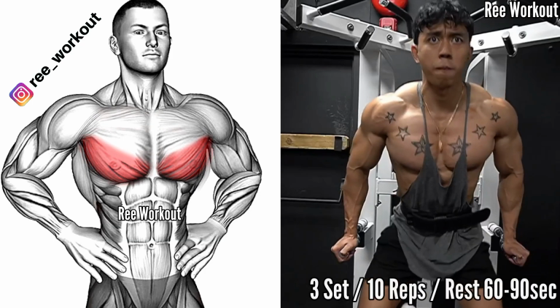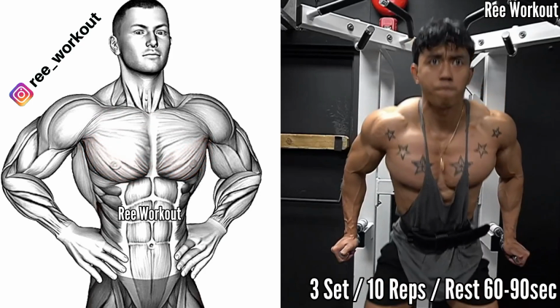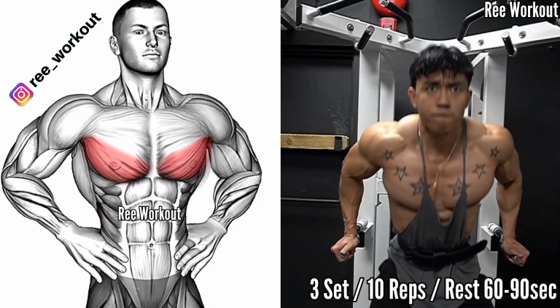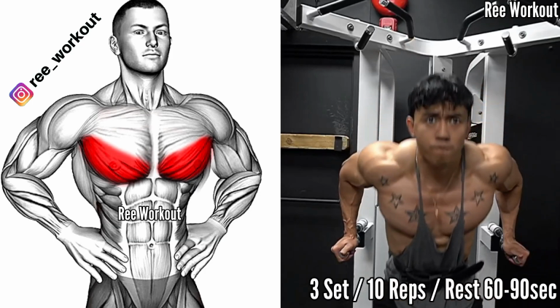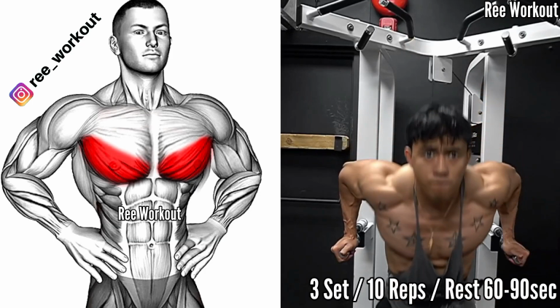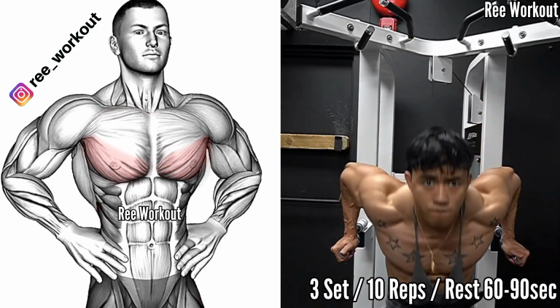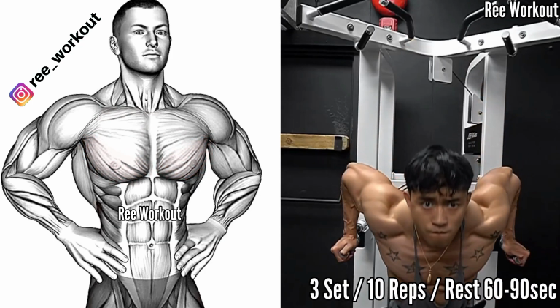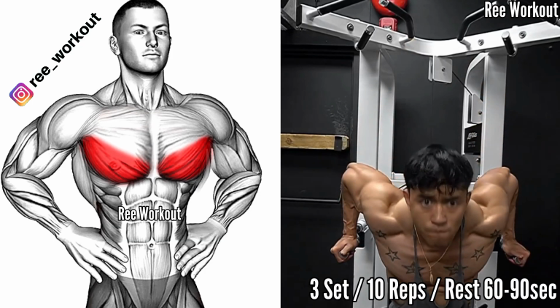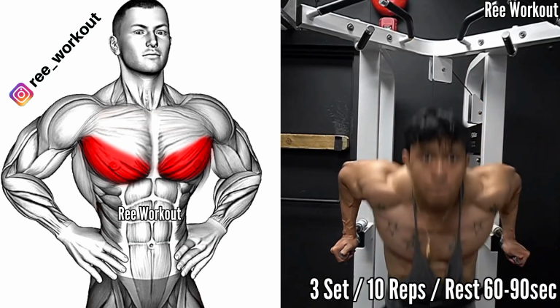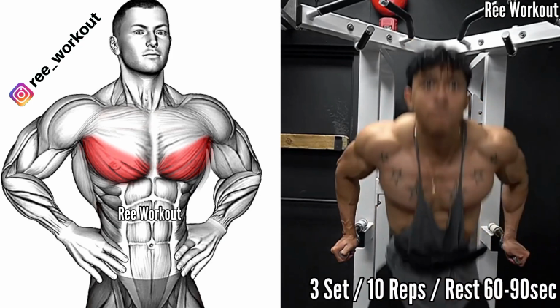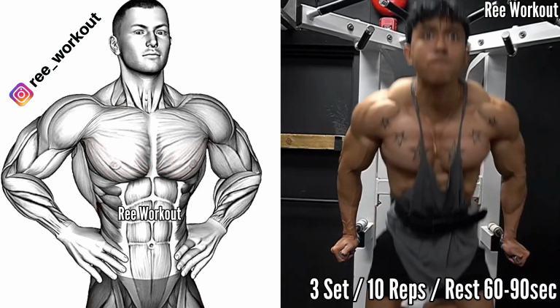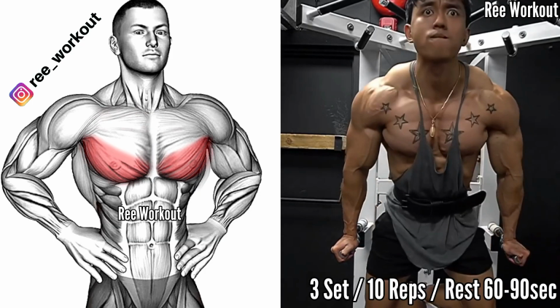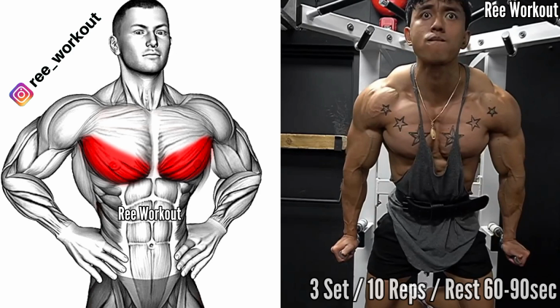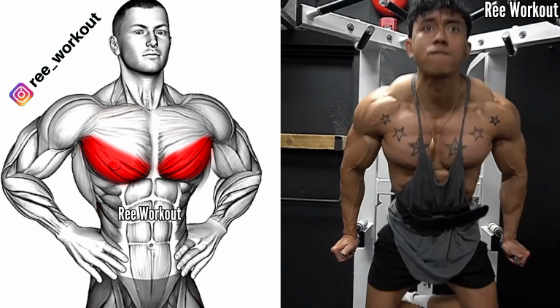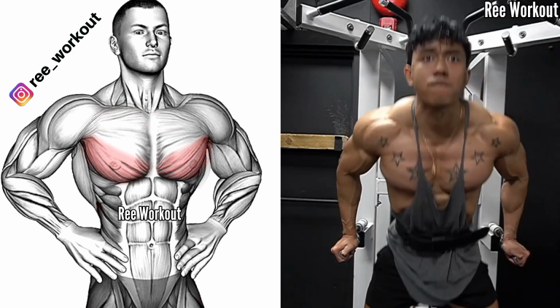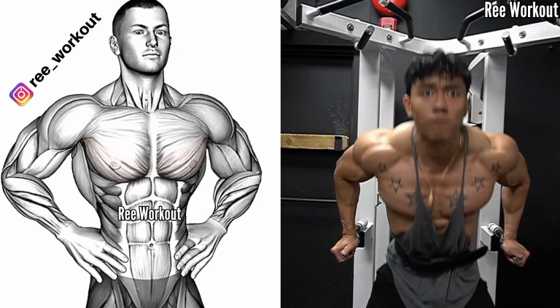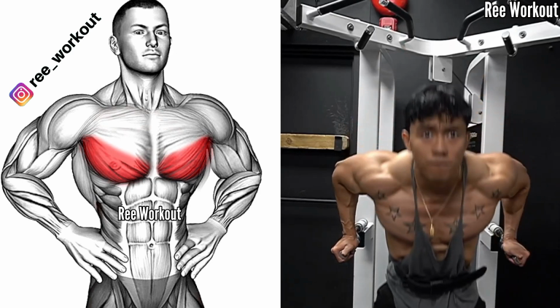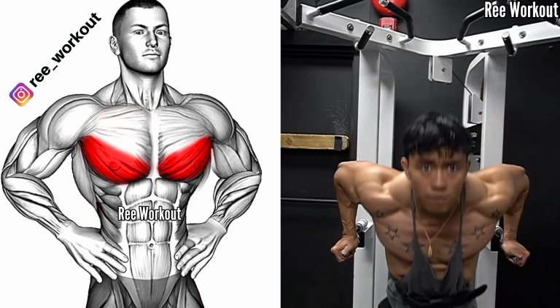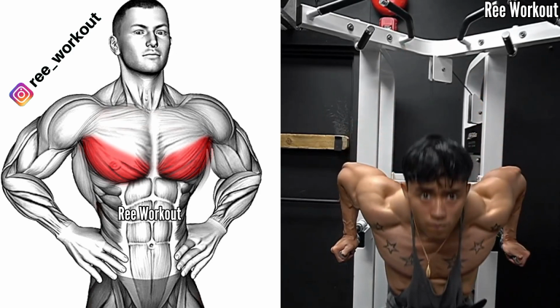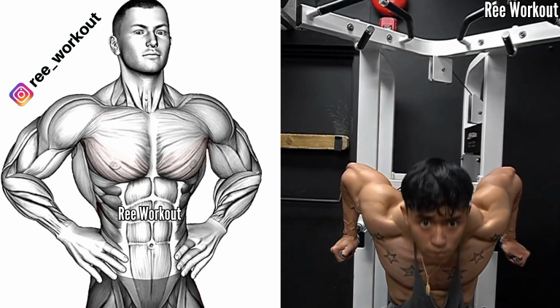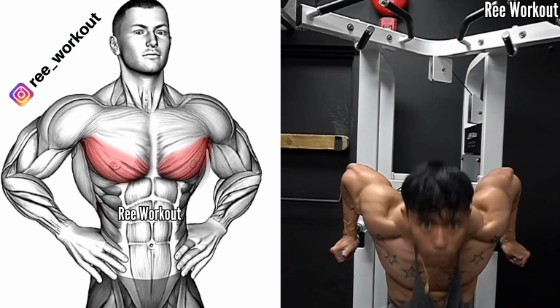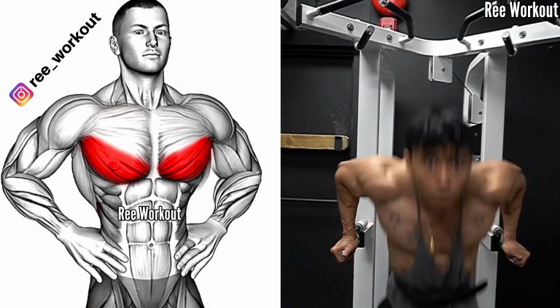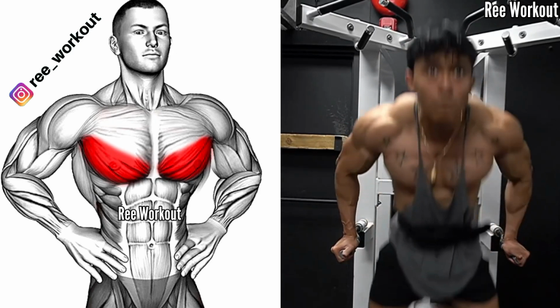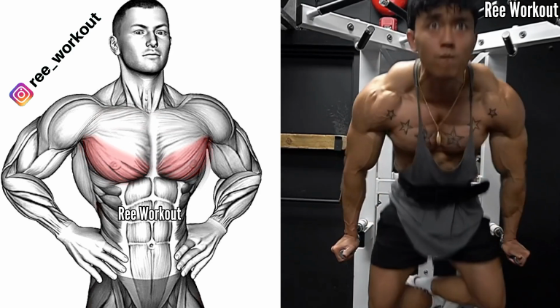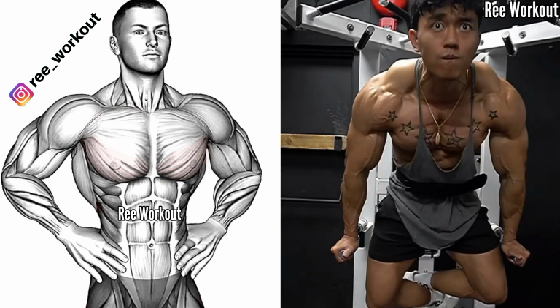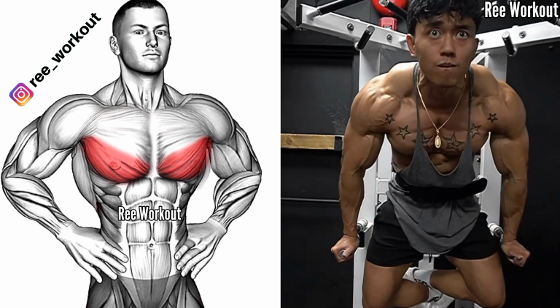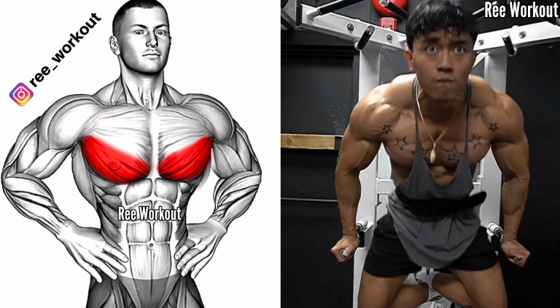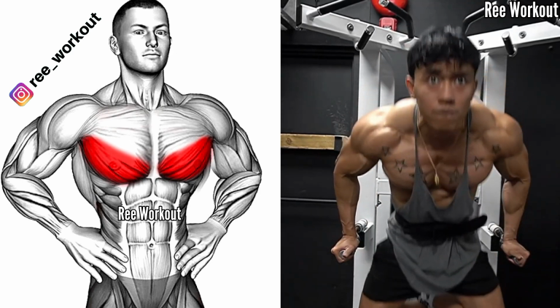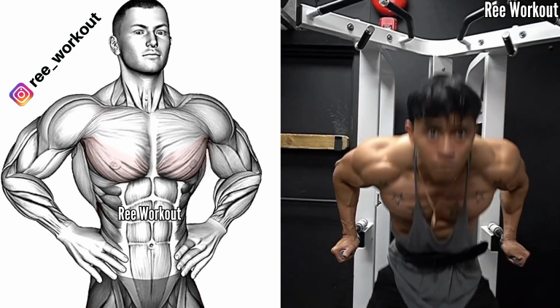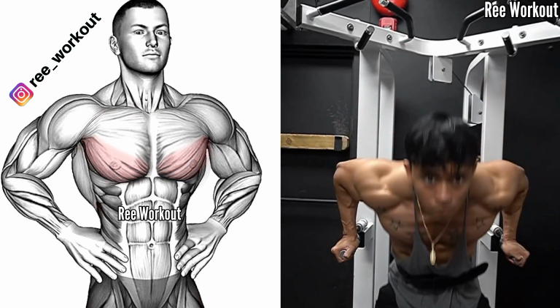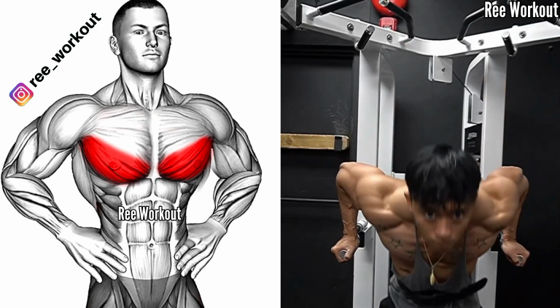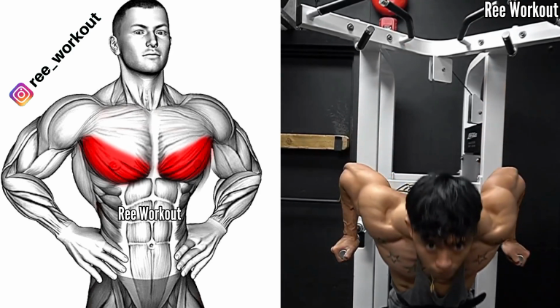Body weight chest dip is another great exercise to emphasize your lower chest. 3 sets, 10 reps.